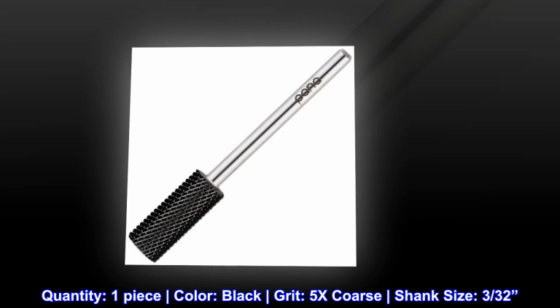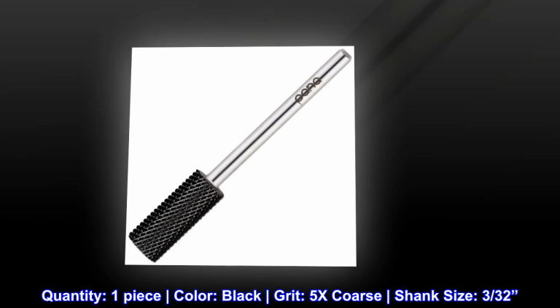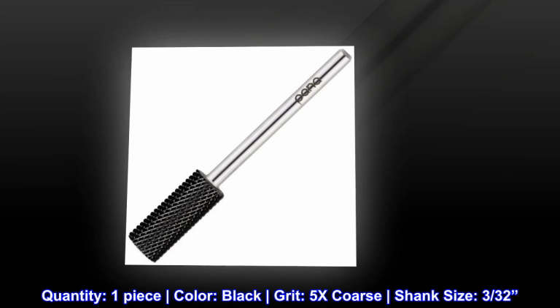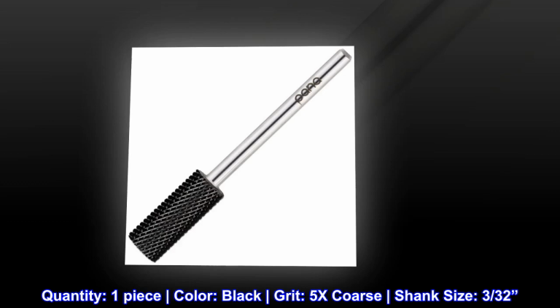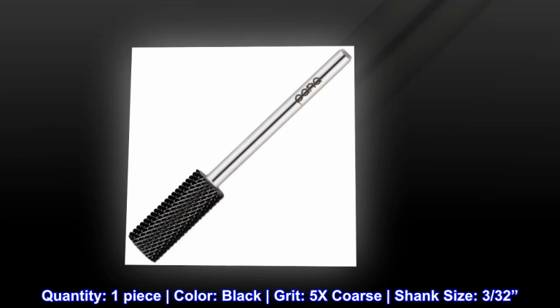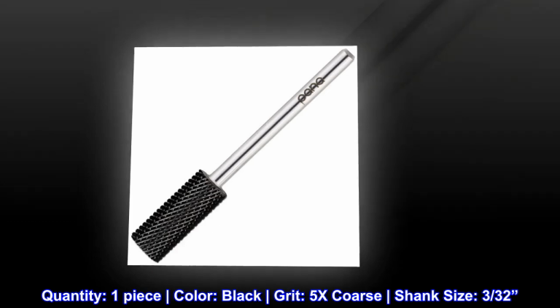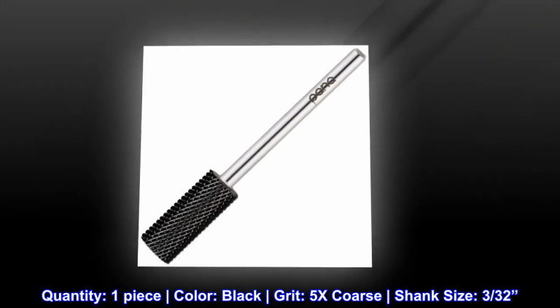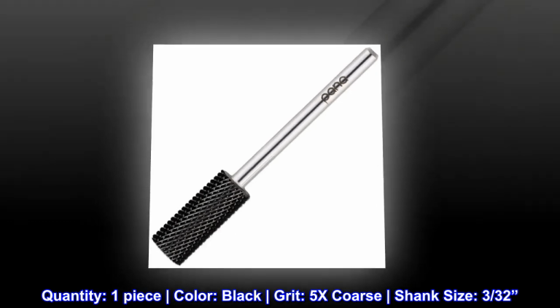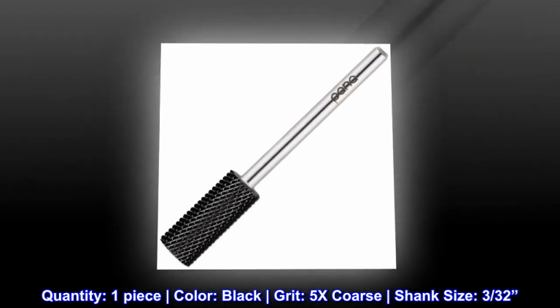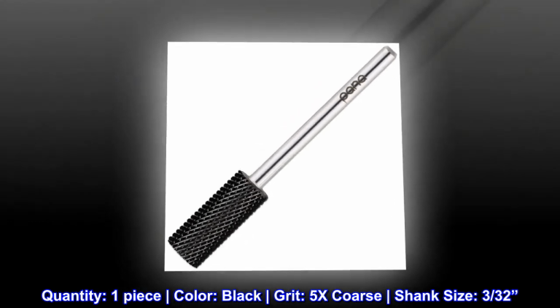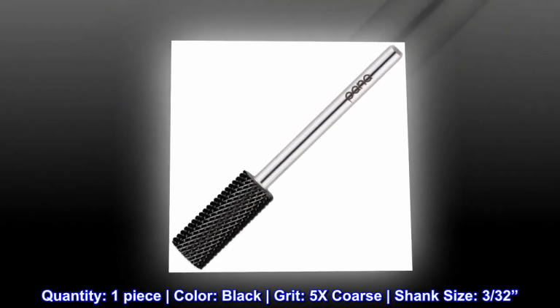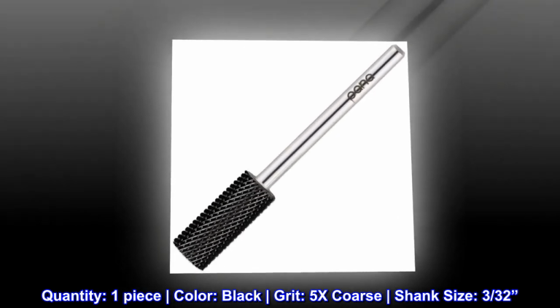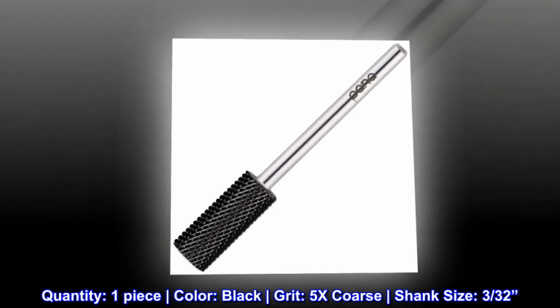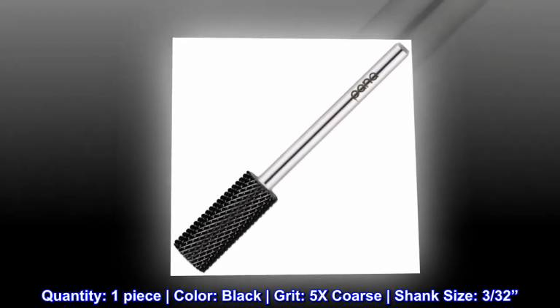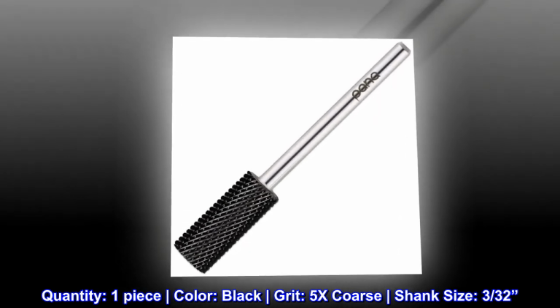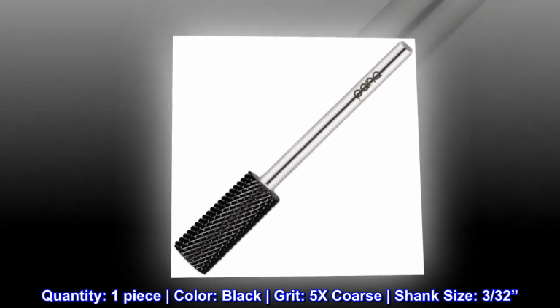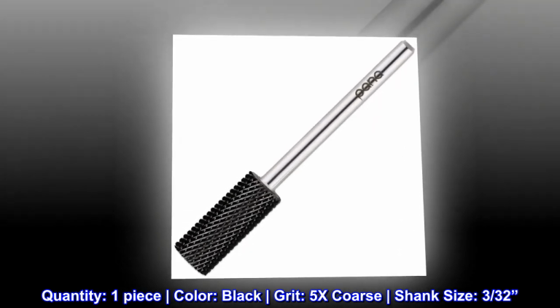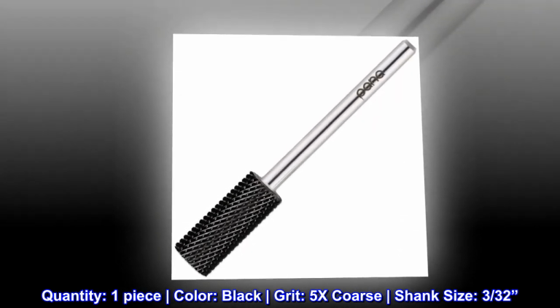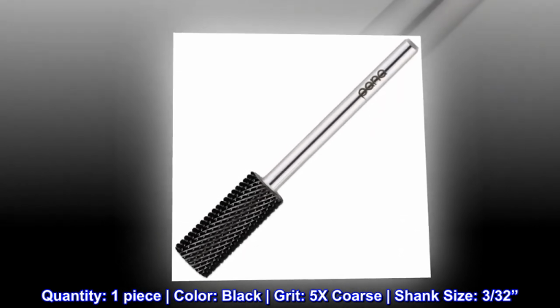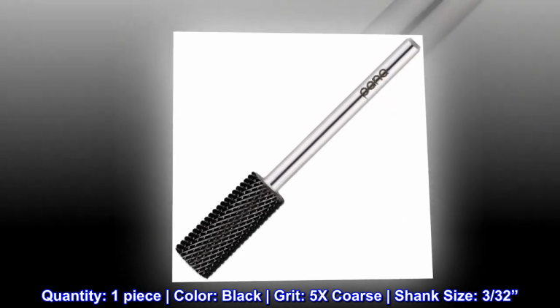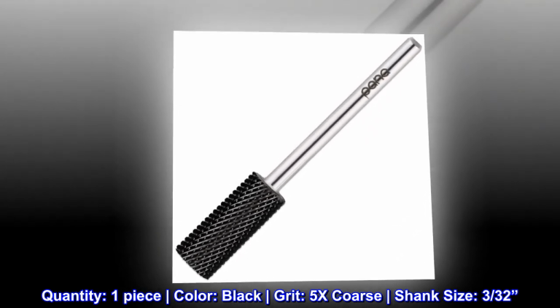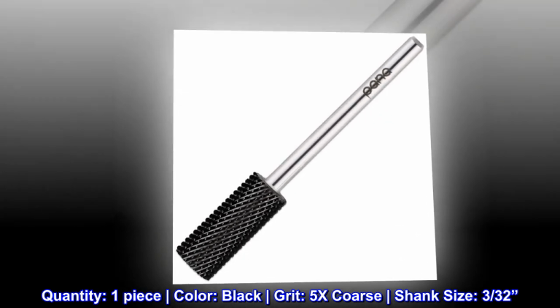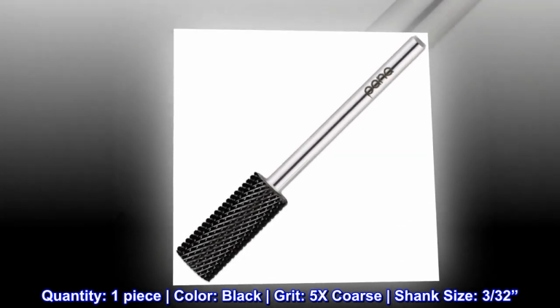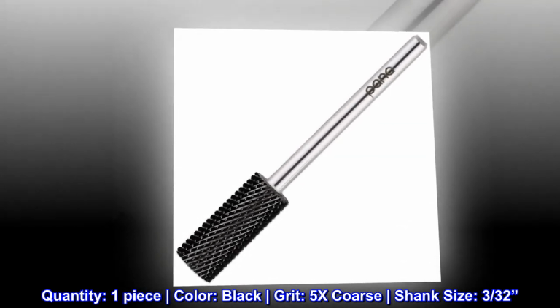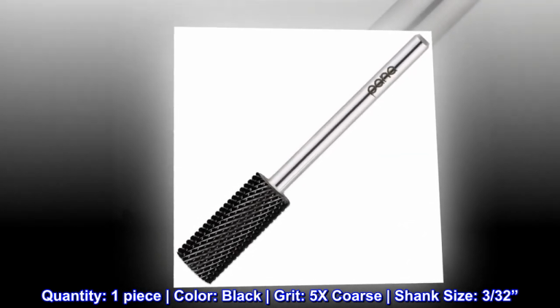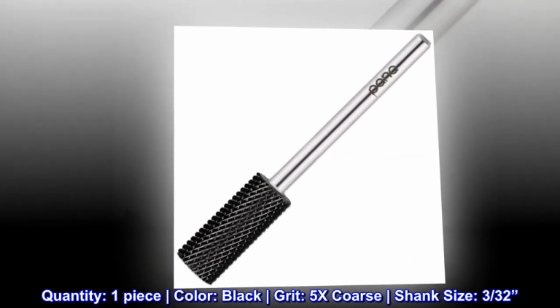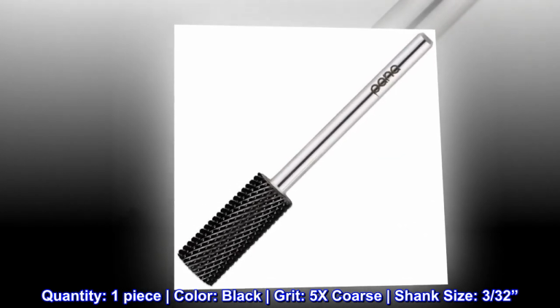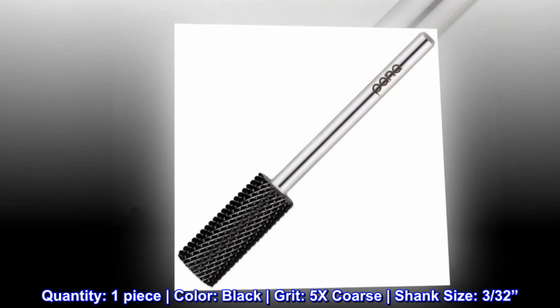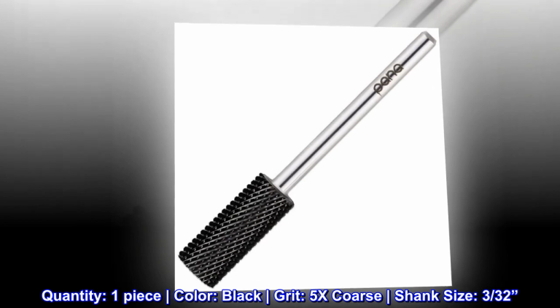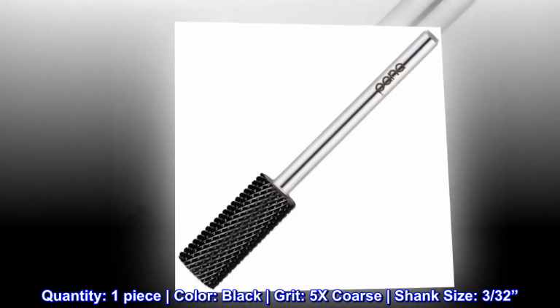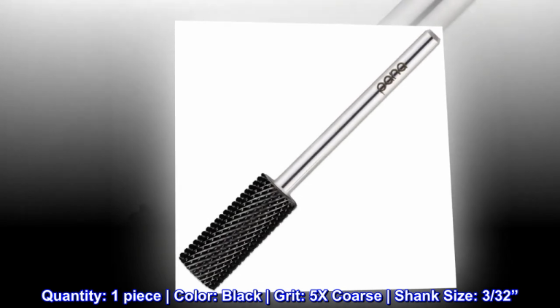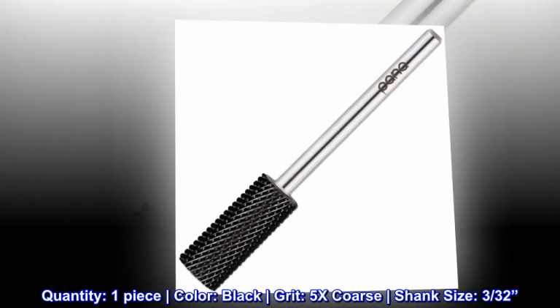Quantity: one piece. Color: black. Grit: 5x coarse. Shank size: 3/32 inches.